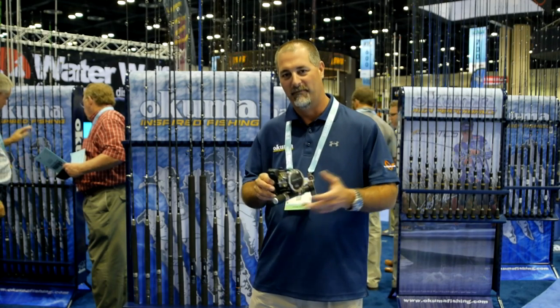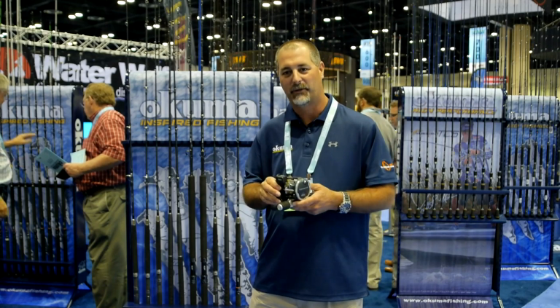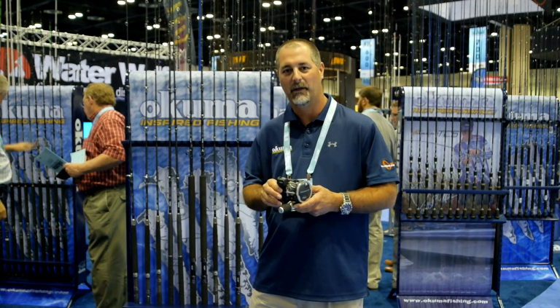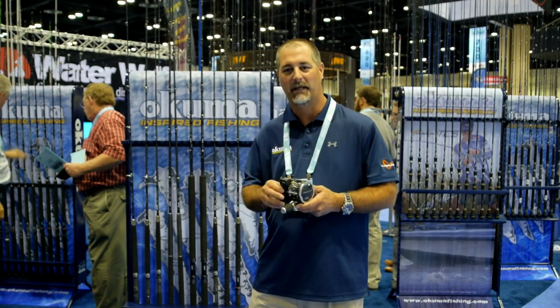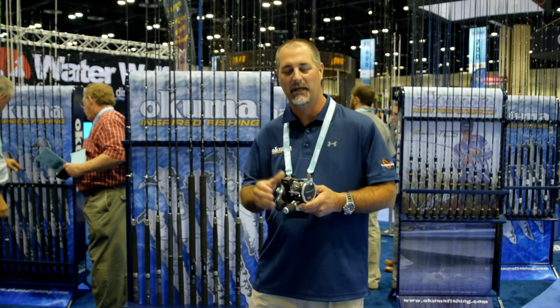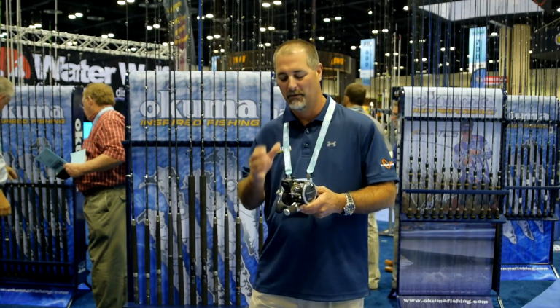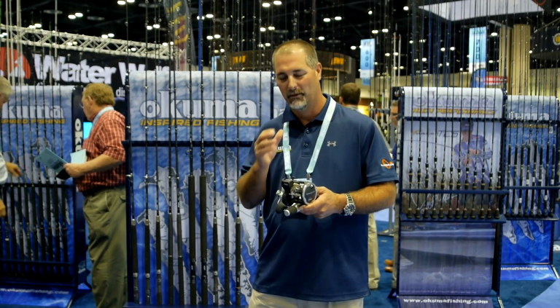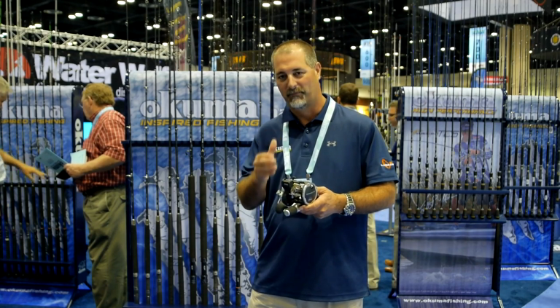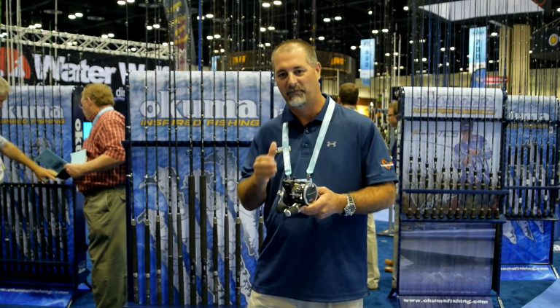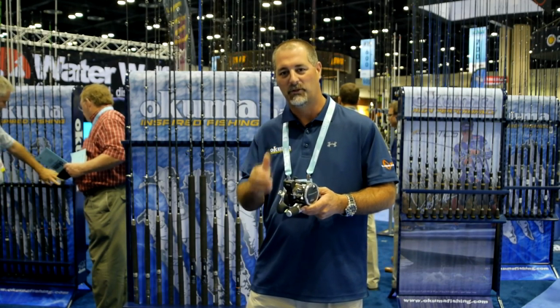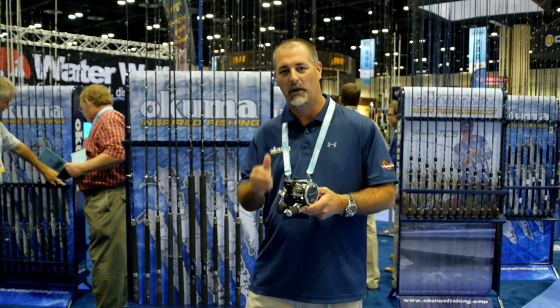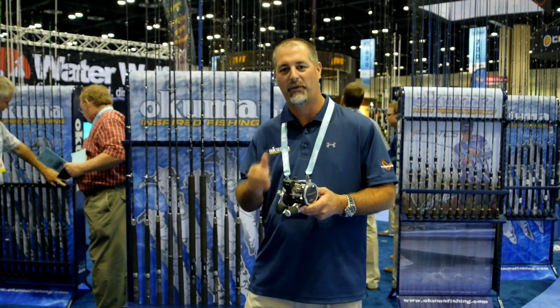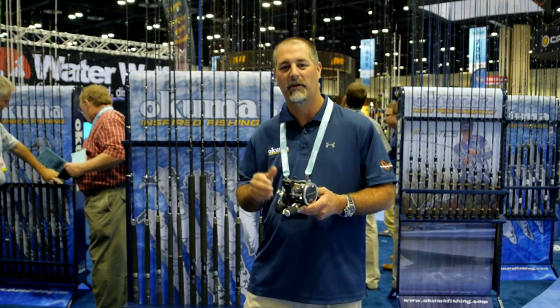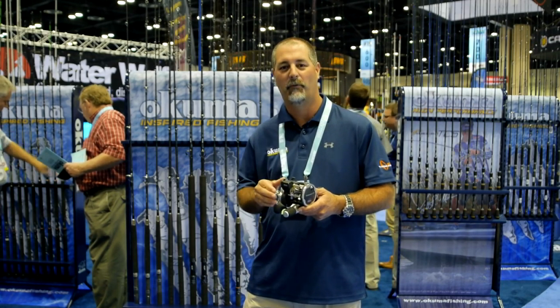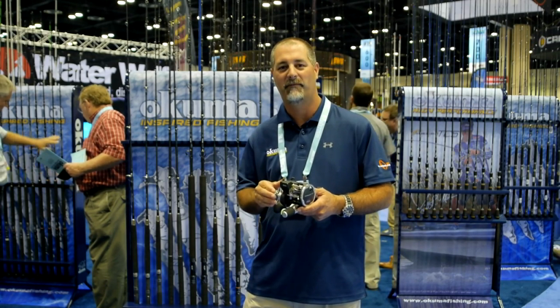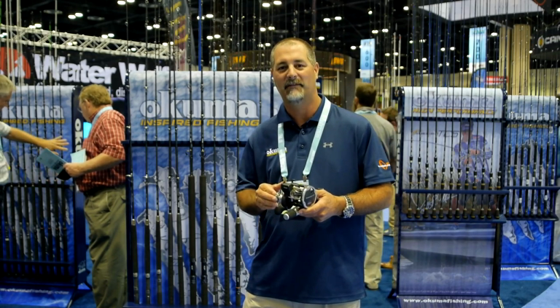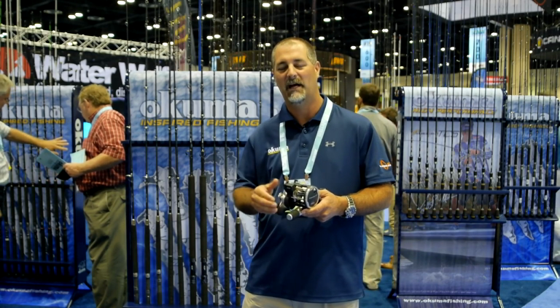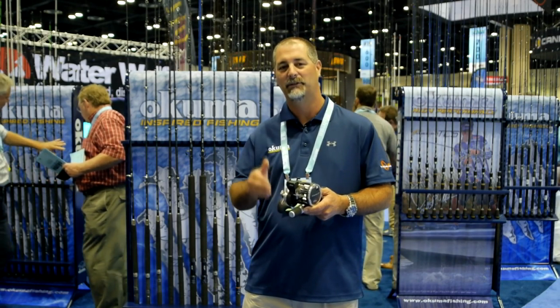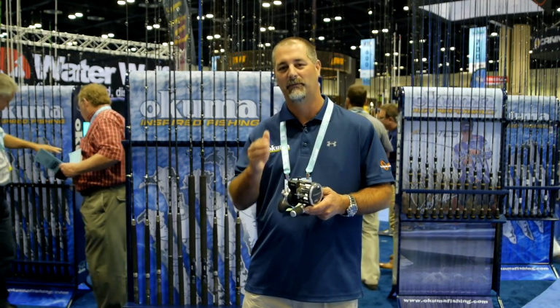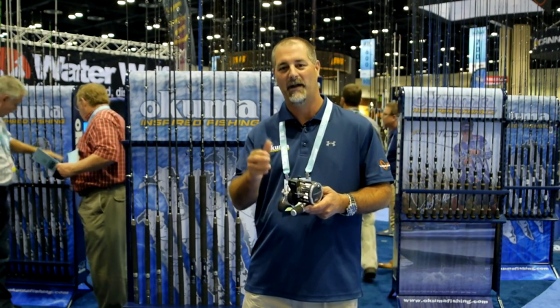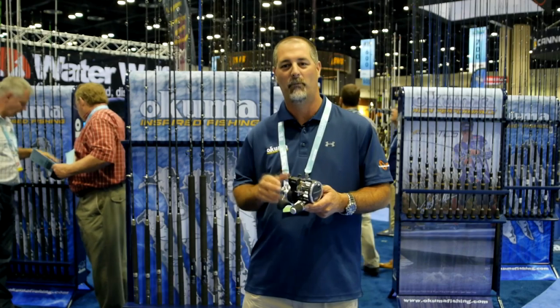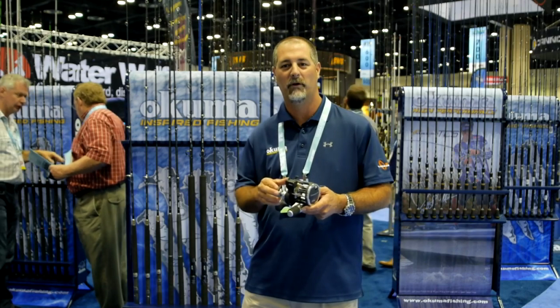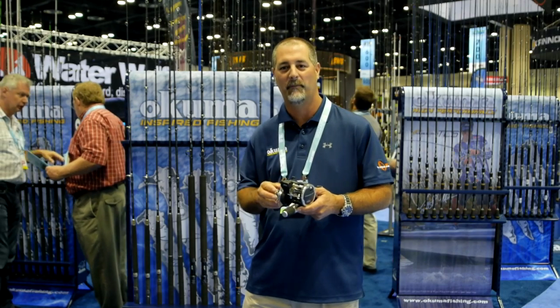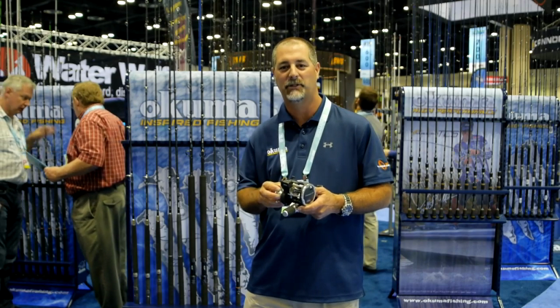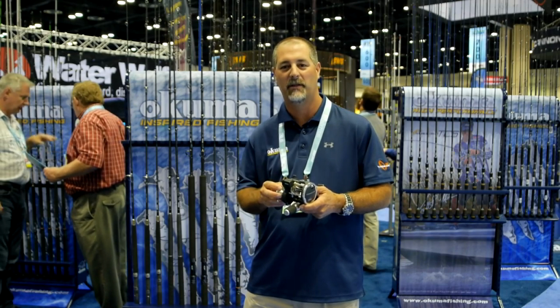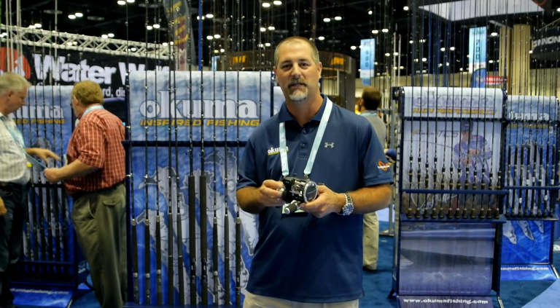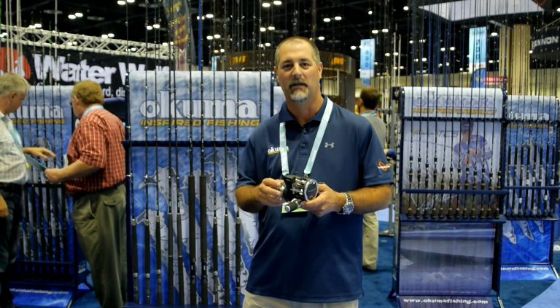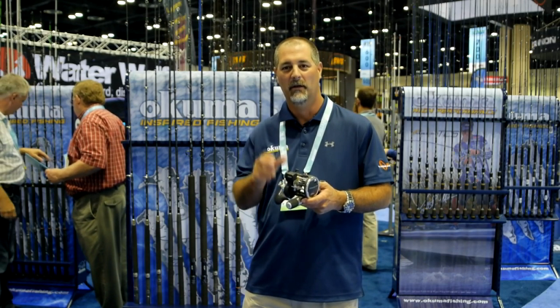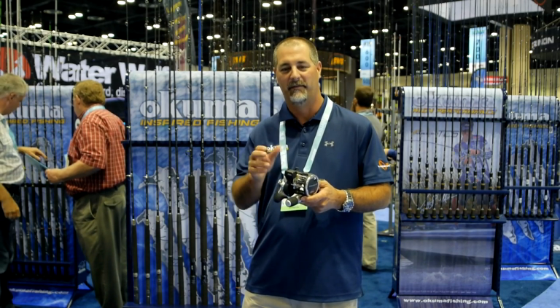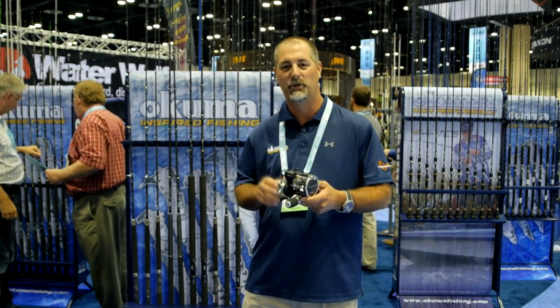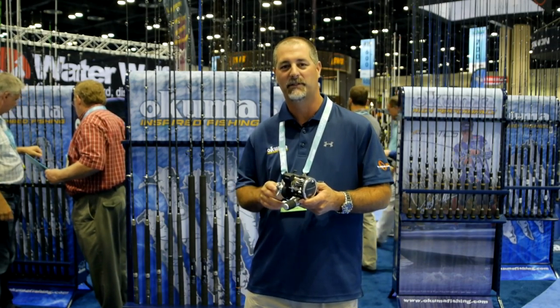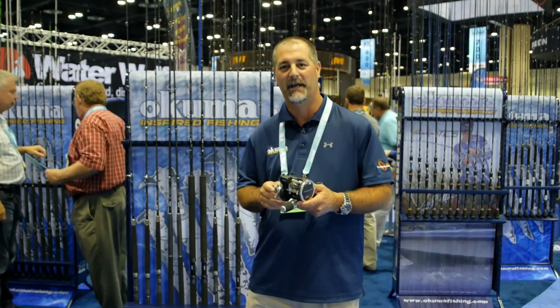Convector reel again — 15, 20, 30, and 45 size. You can find out more information on these at FishUSA.